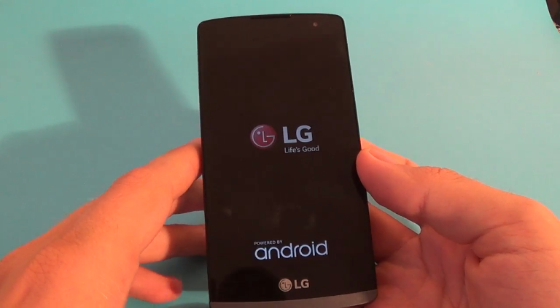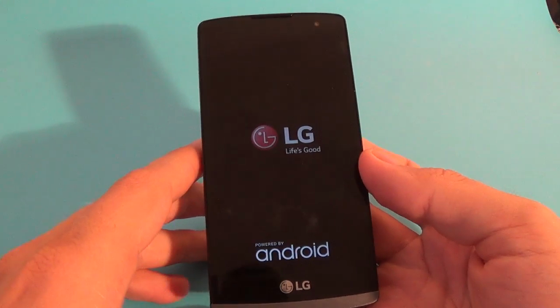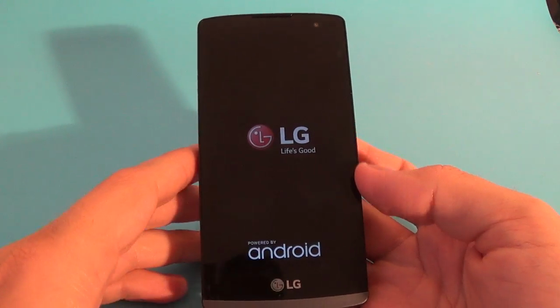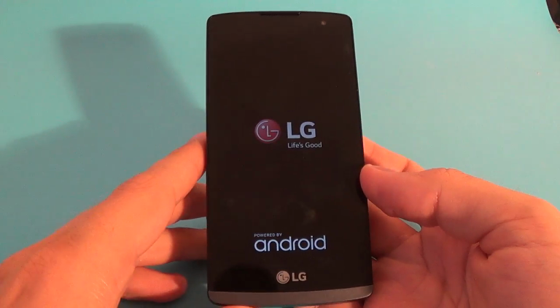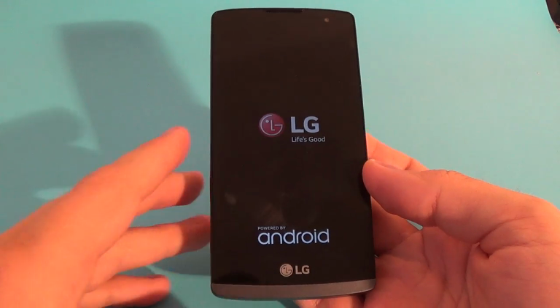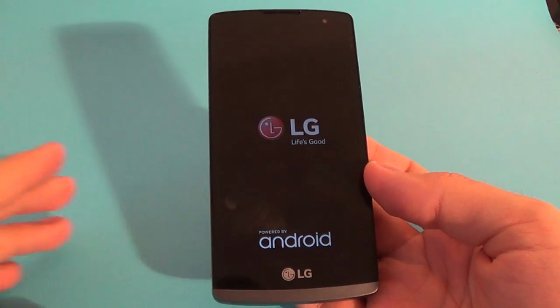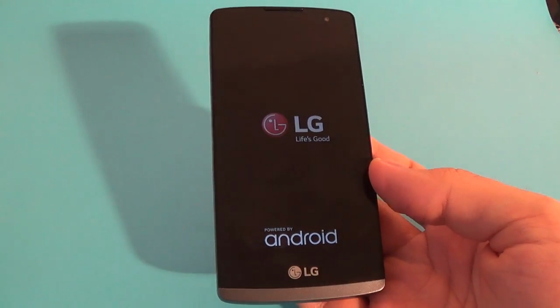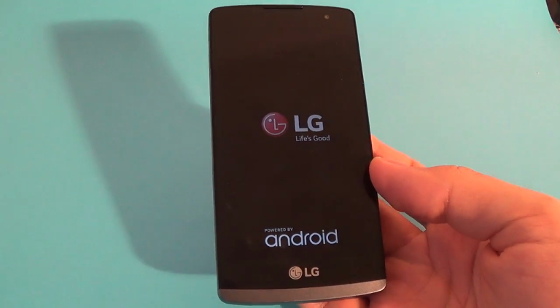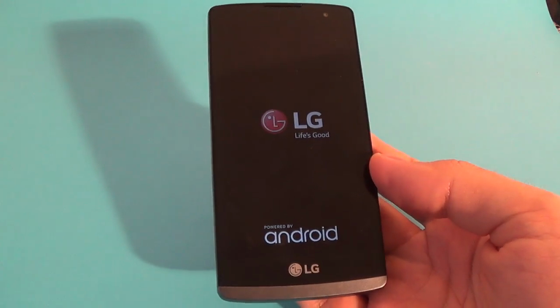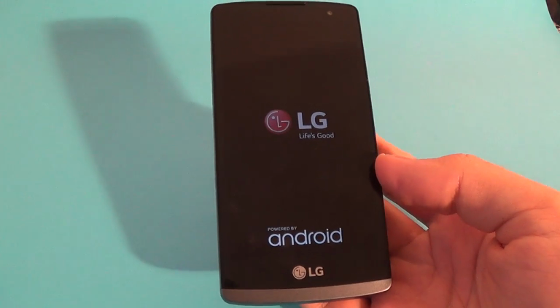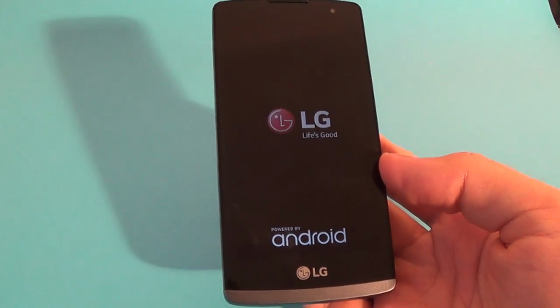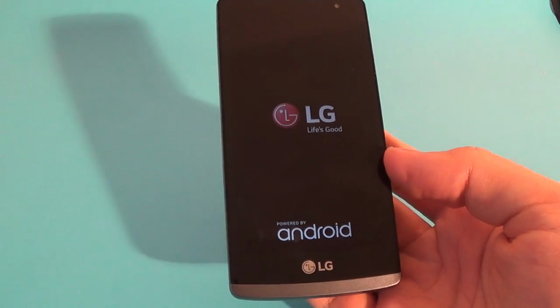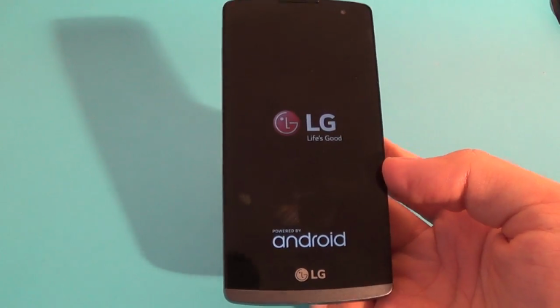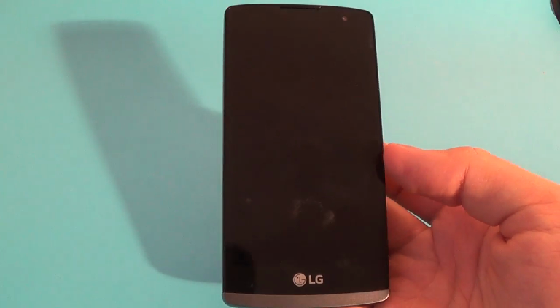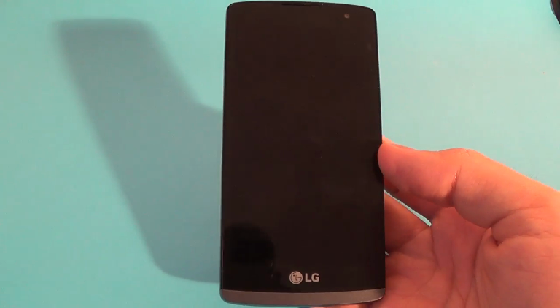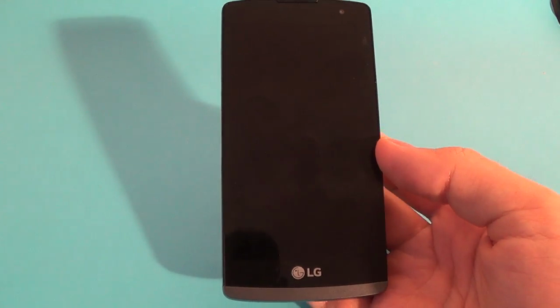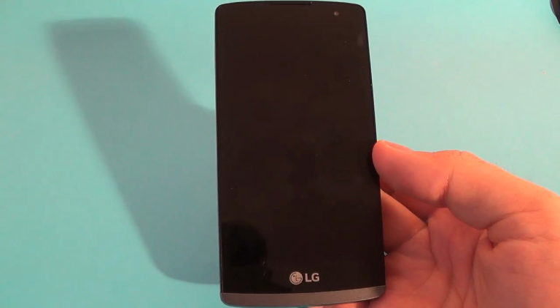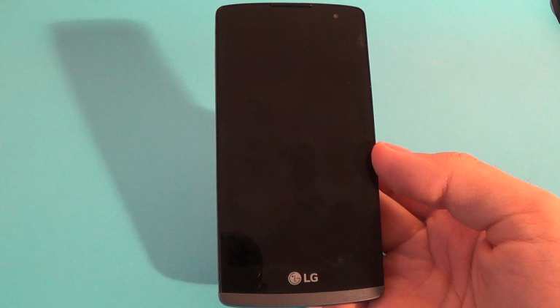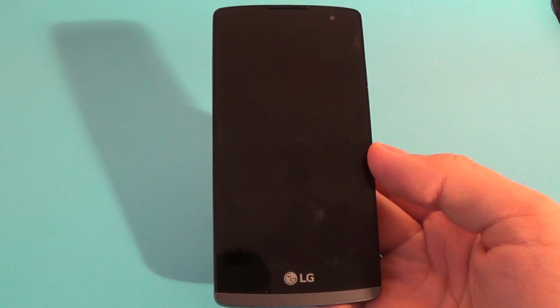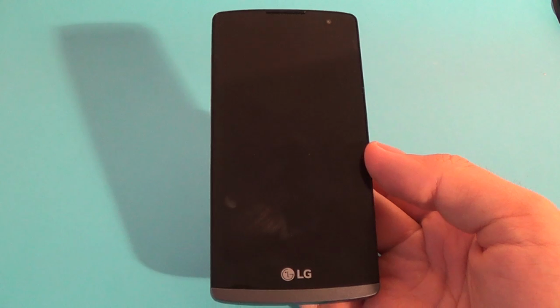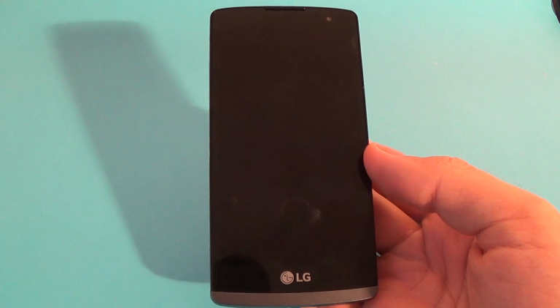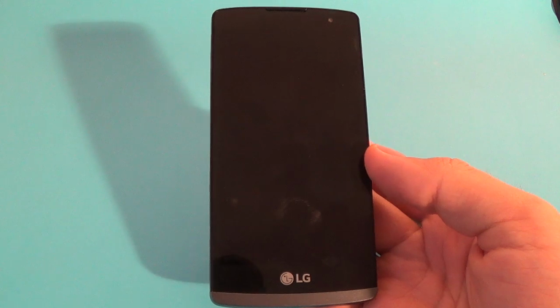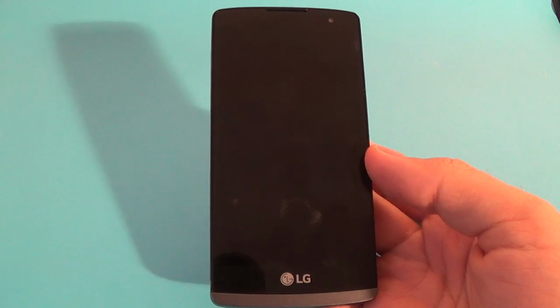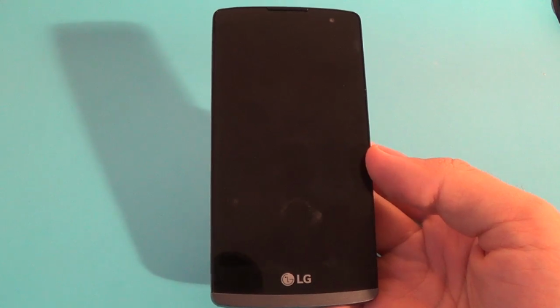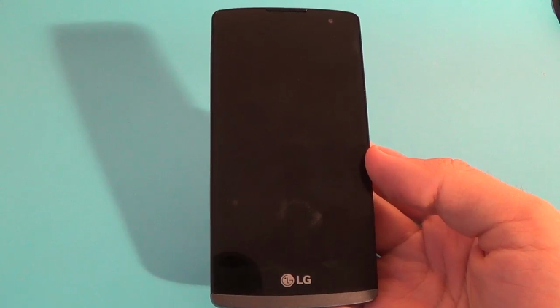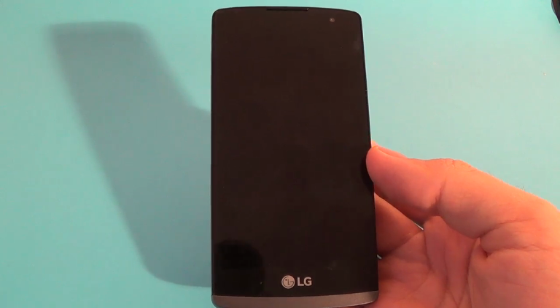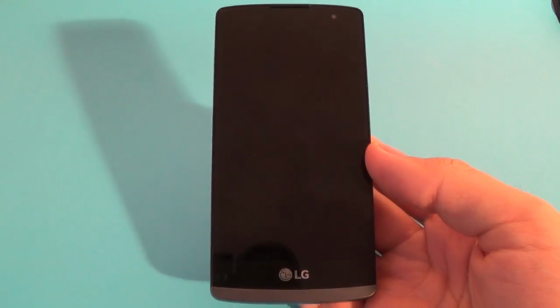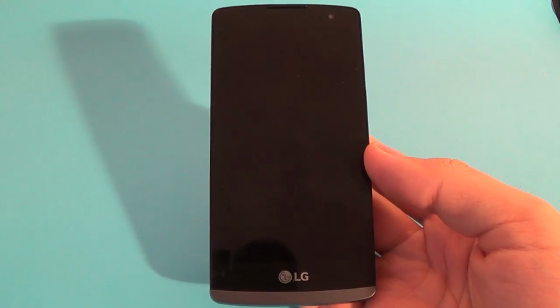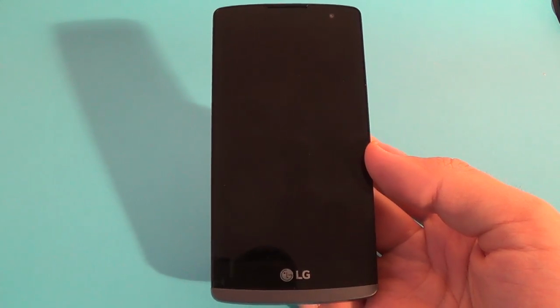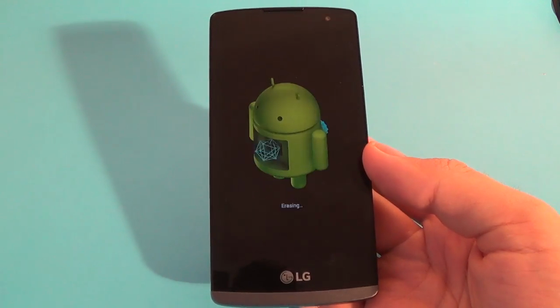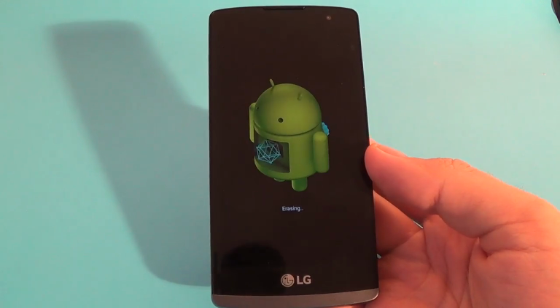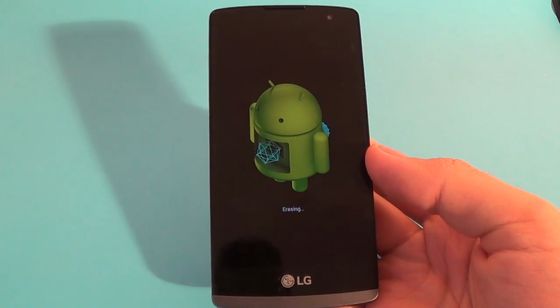Now you must wait a few seconds until your phone restarts.